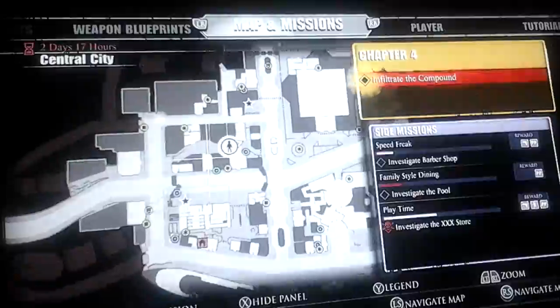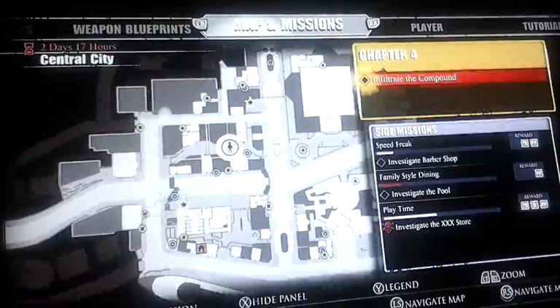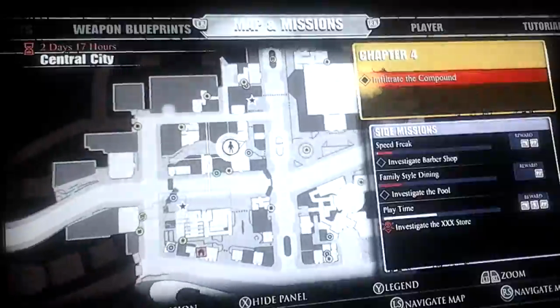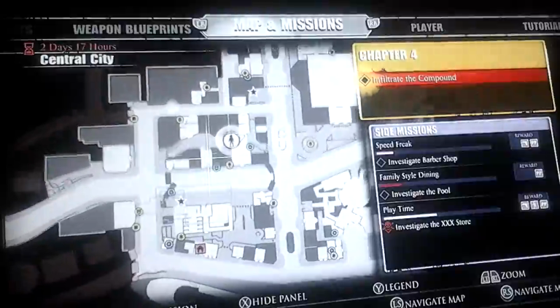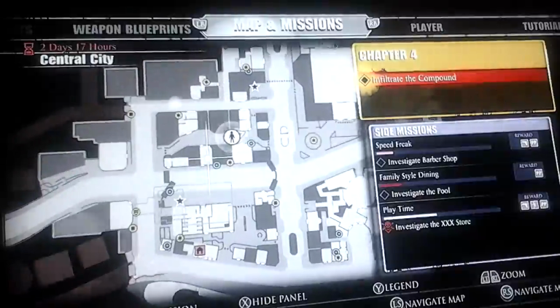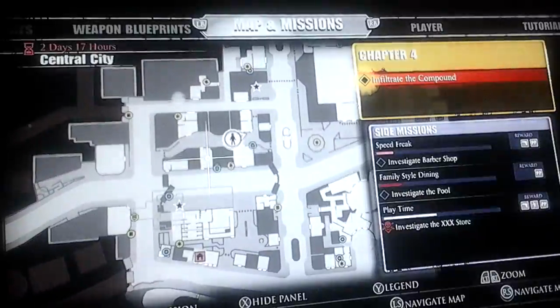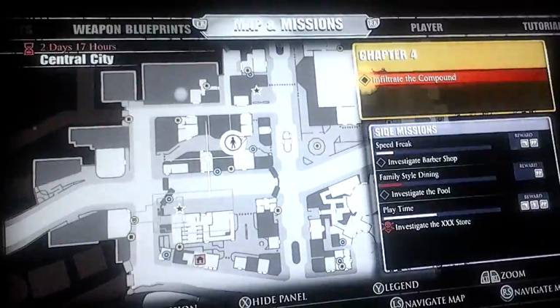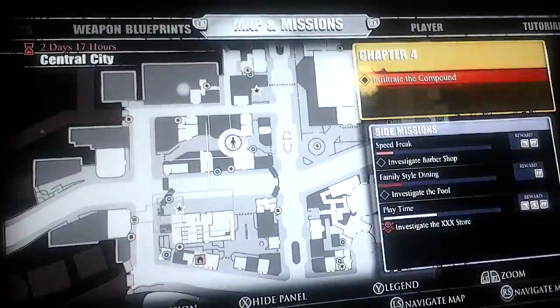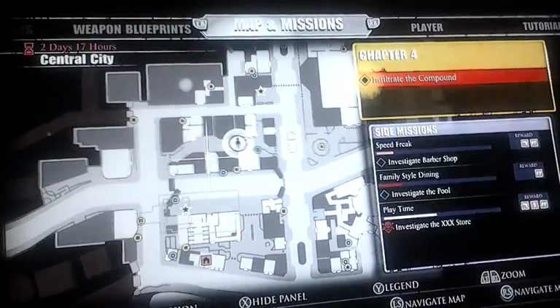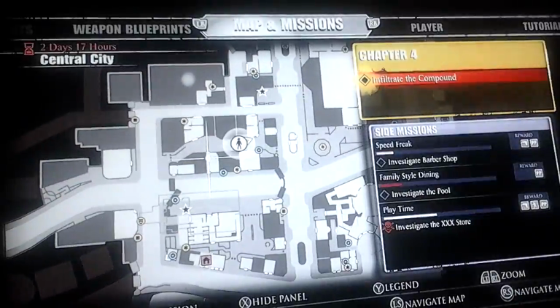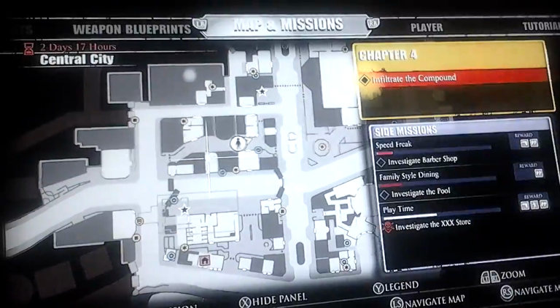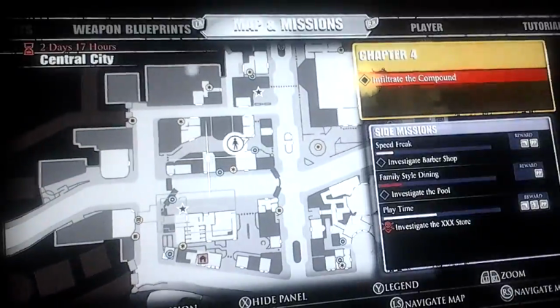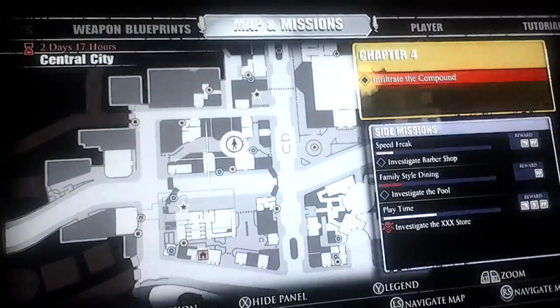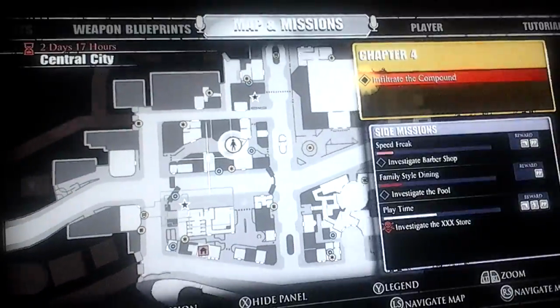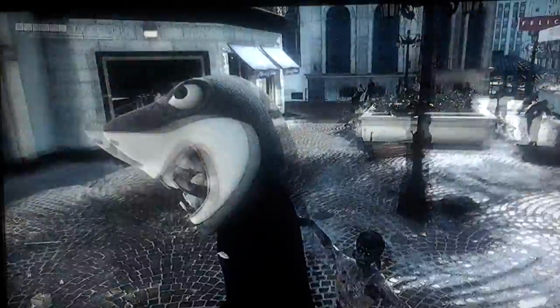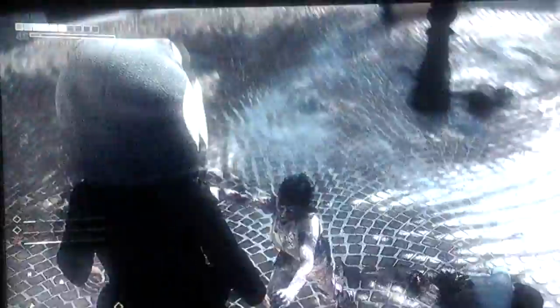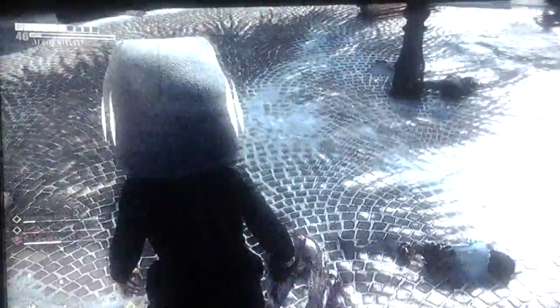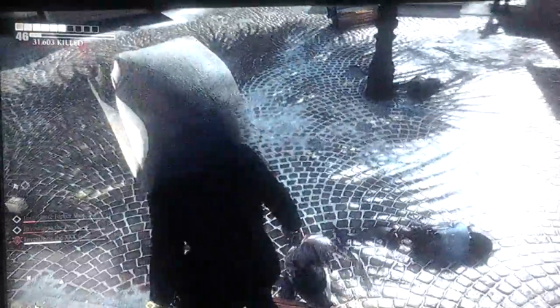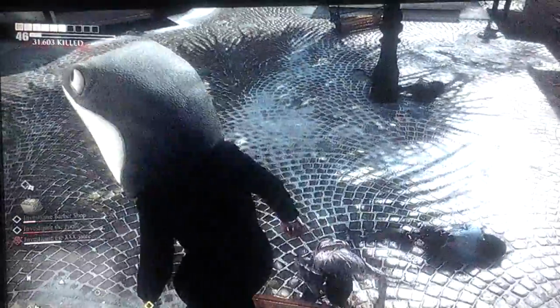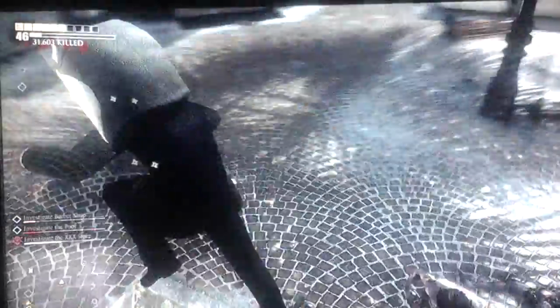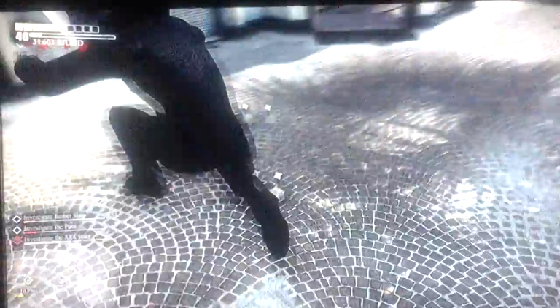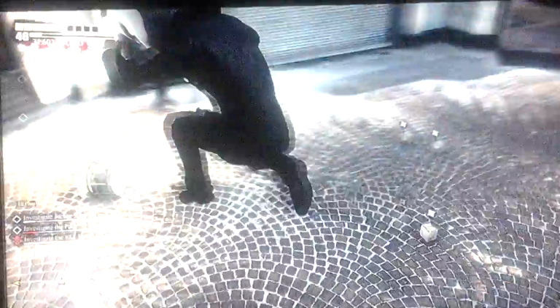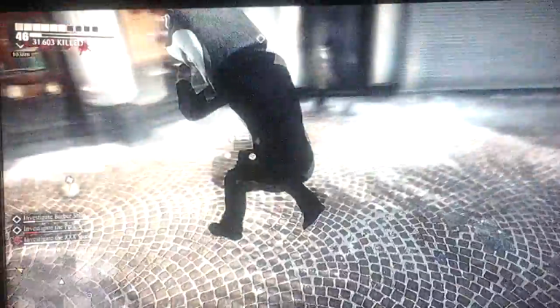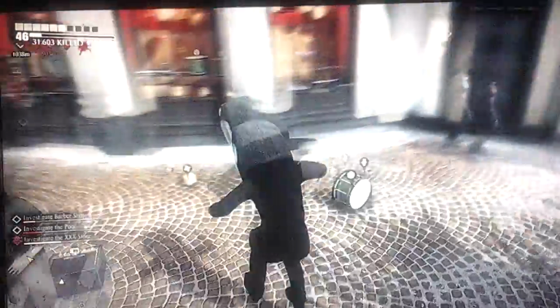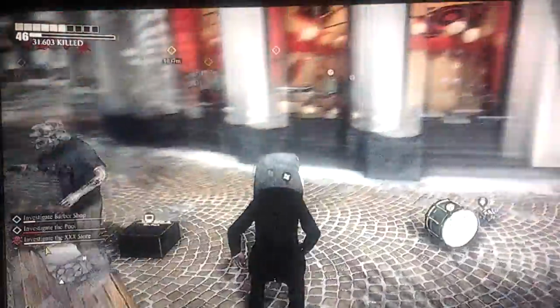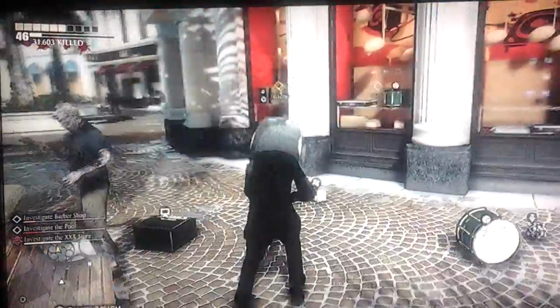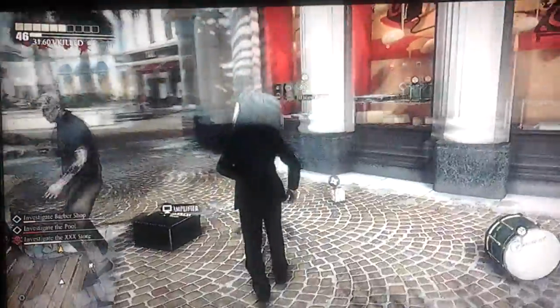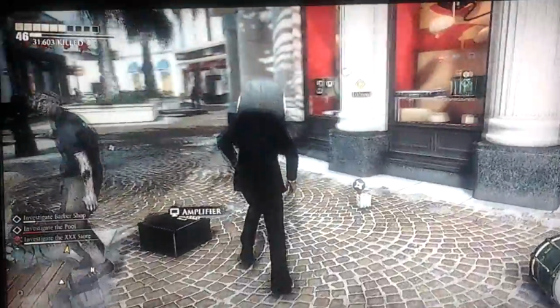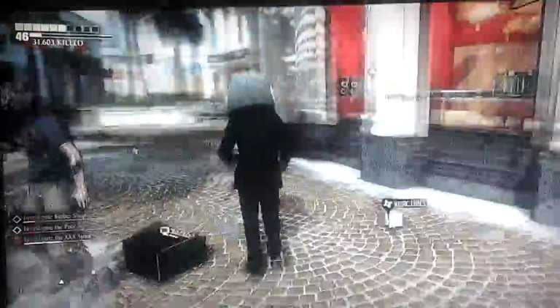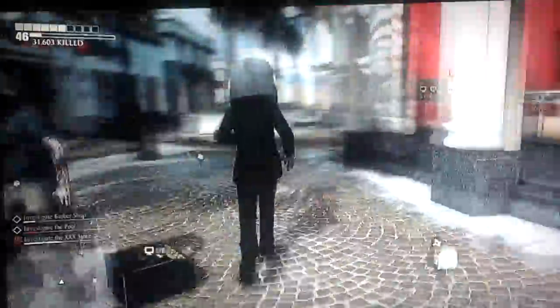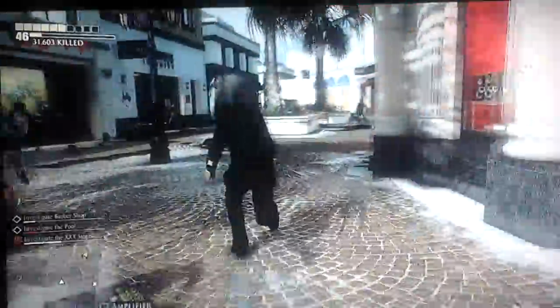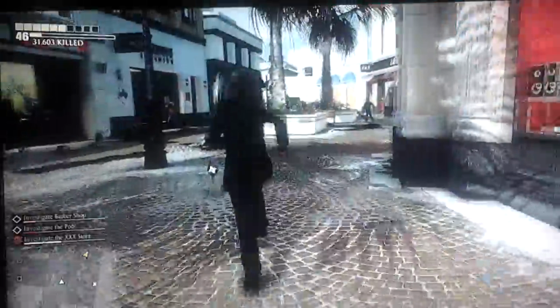If you didn't know, it's right in there. Hit B and we'll get to it.